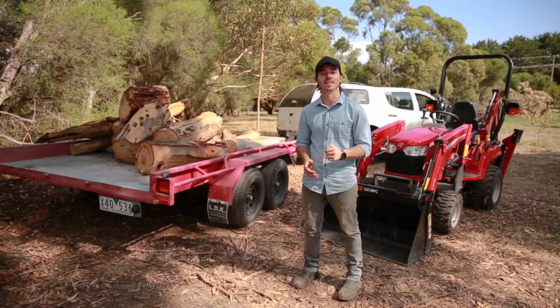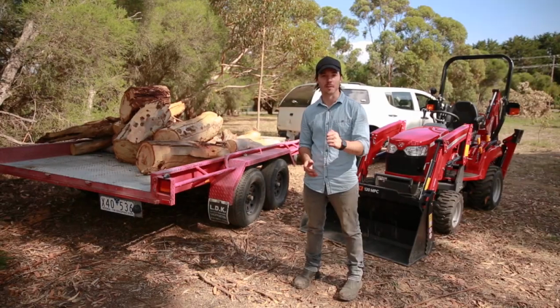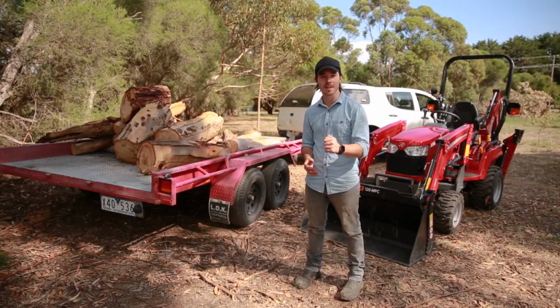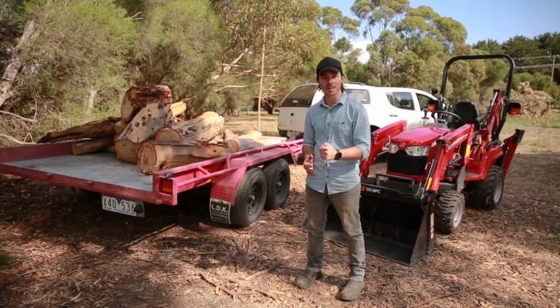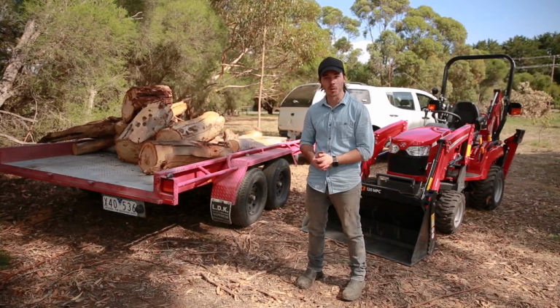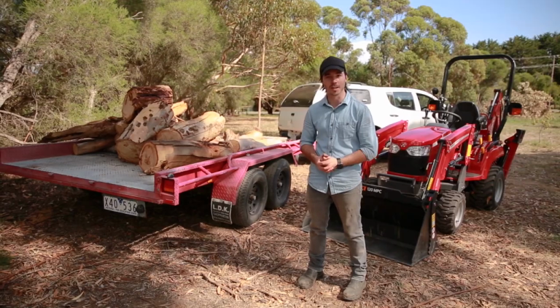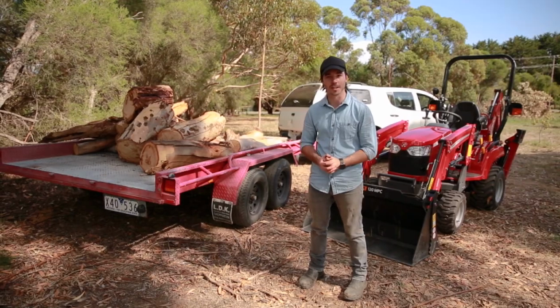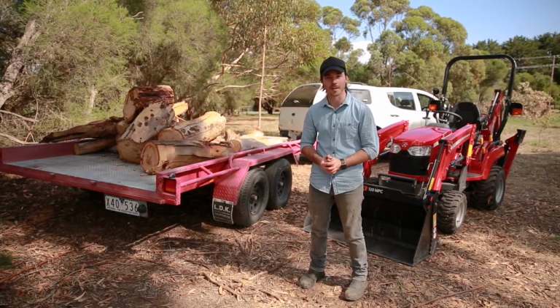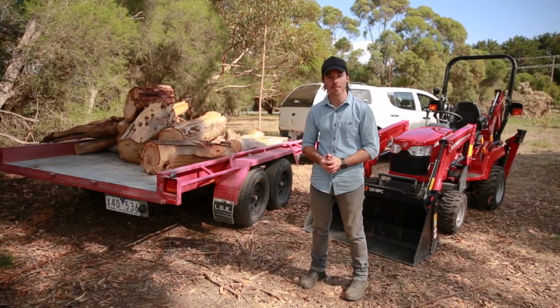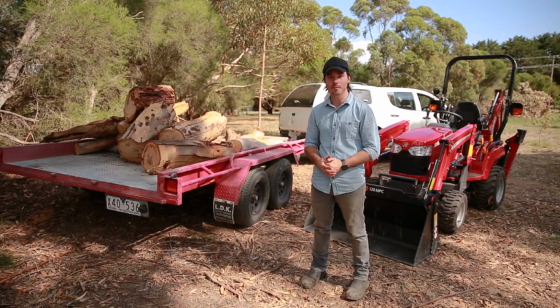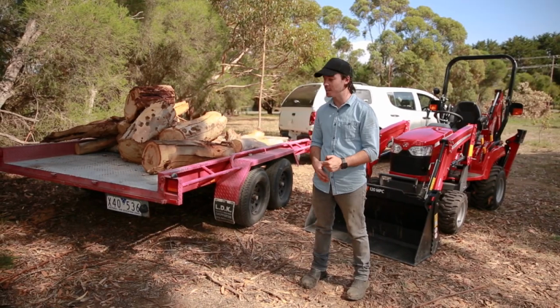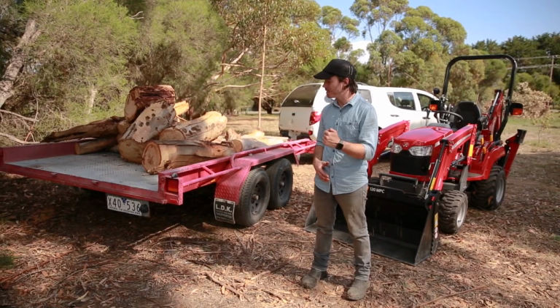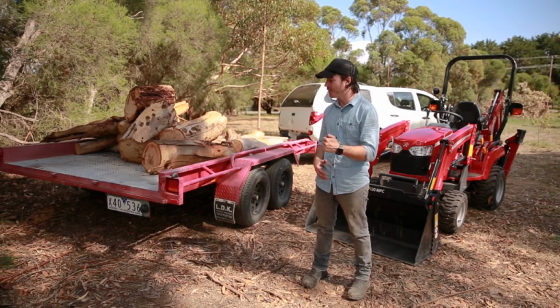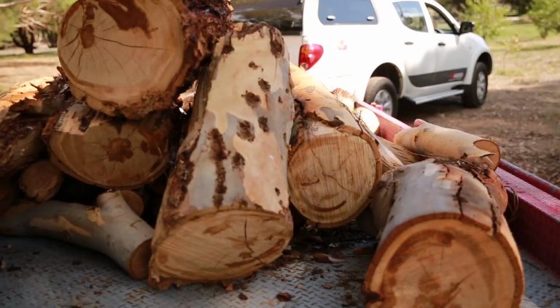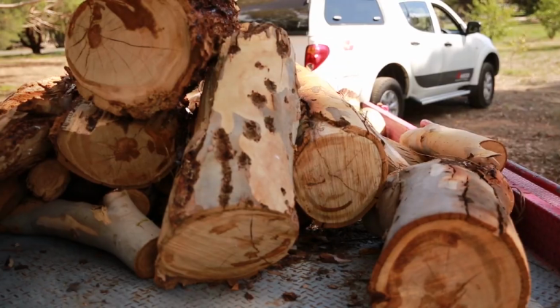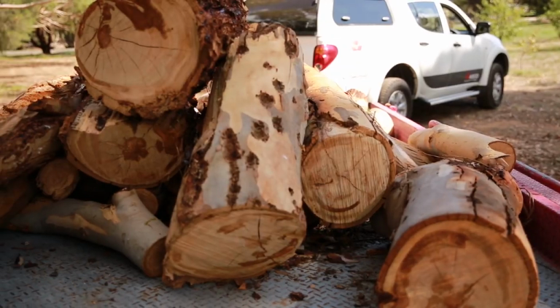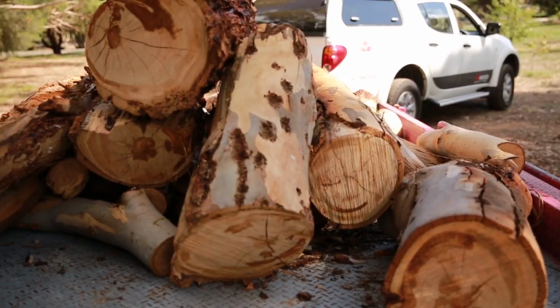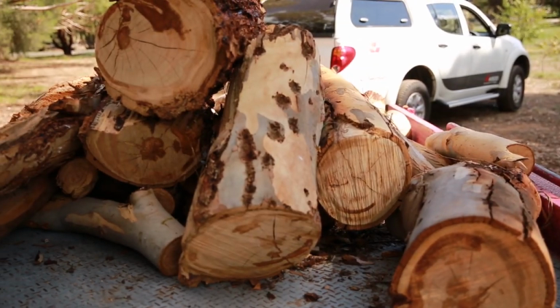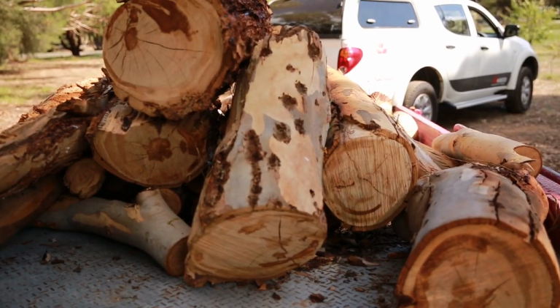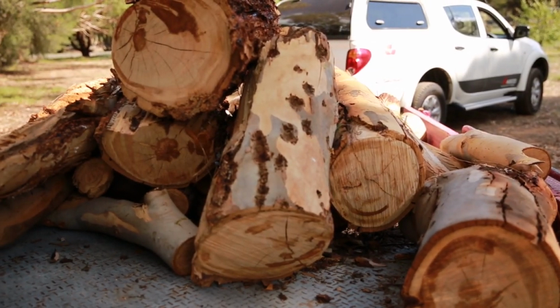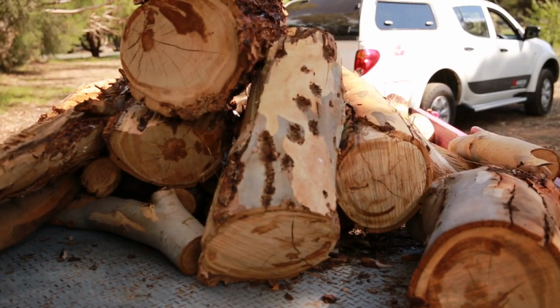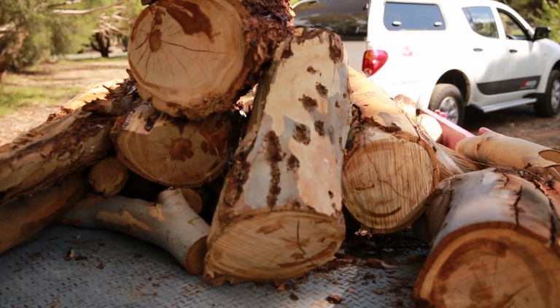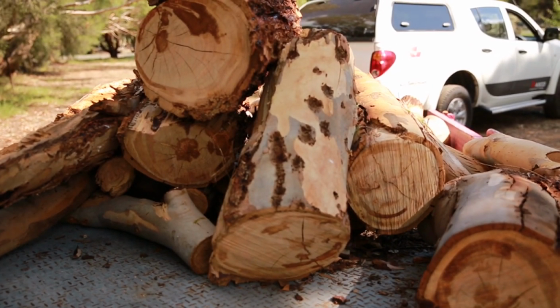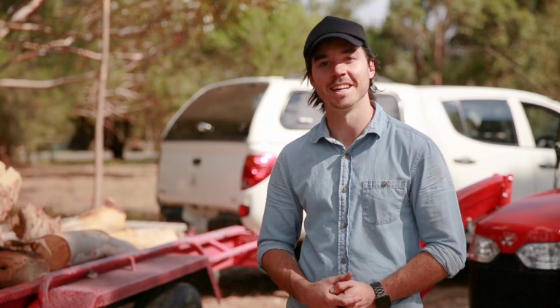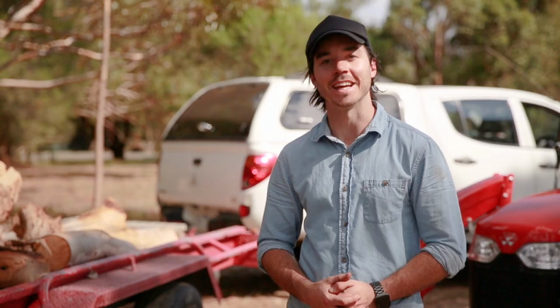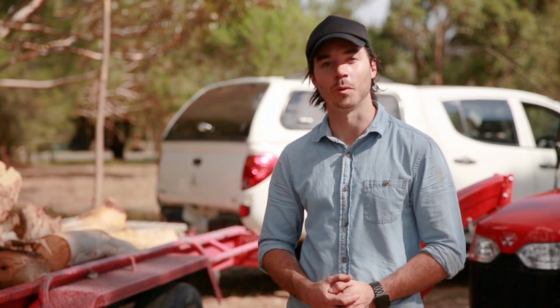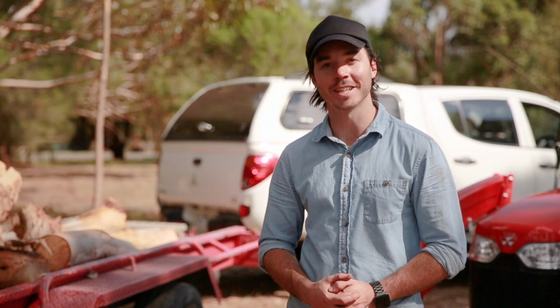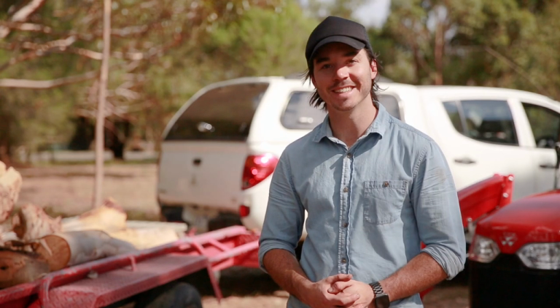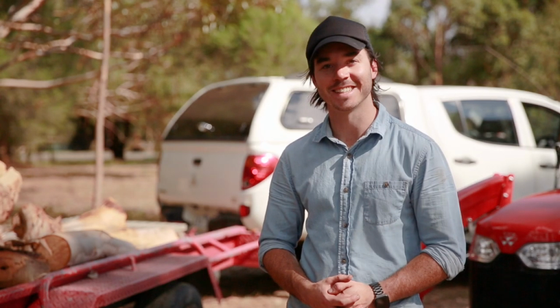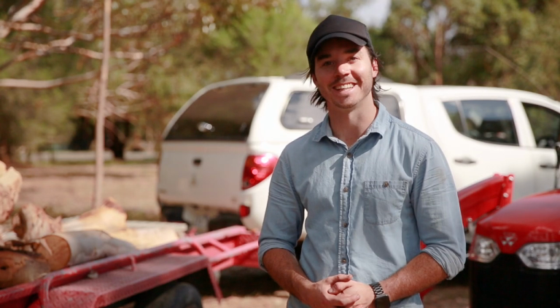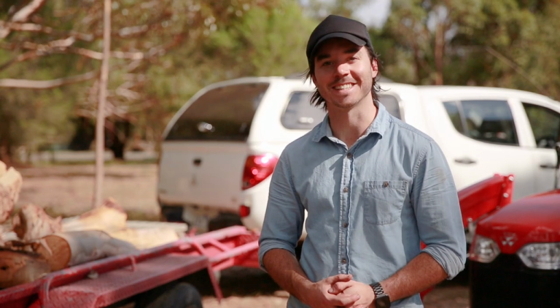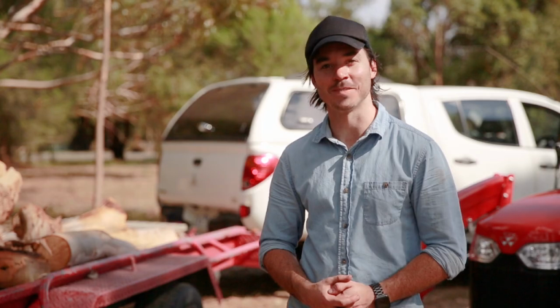There we go — all cleared and loaded up. Ready to be taken closer to the house and cut up for firewood. Thanks for watching, see you next time.